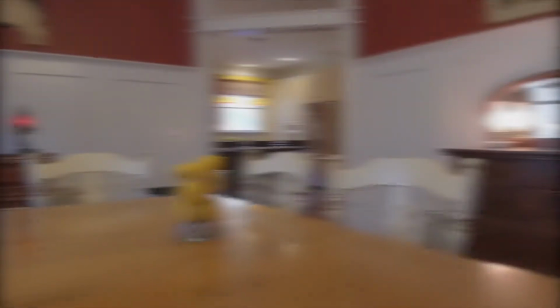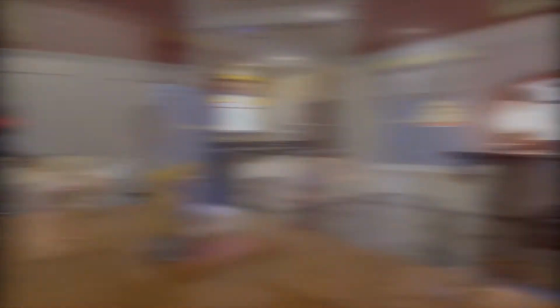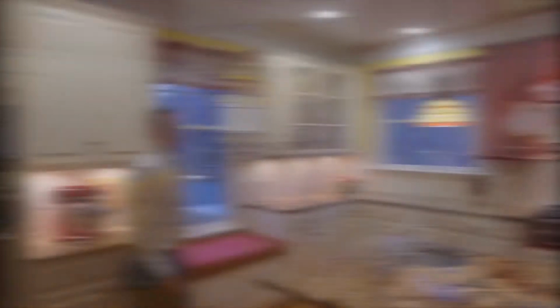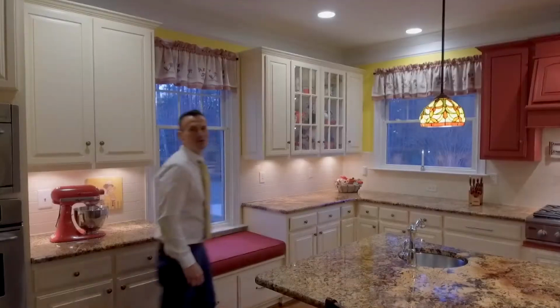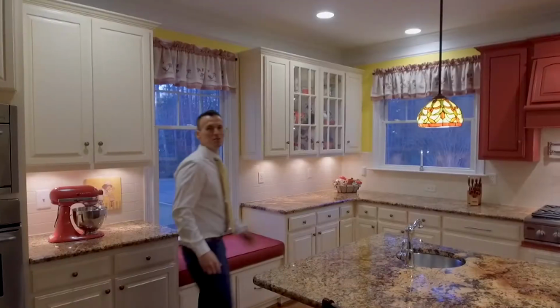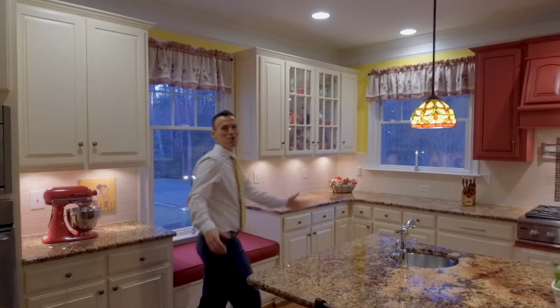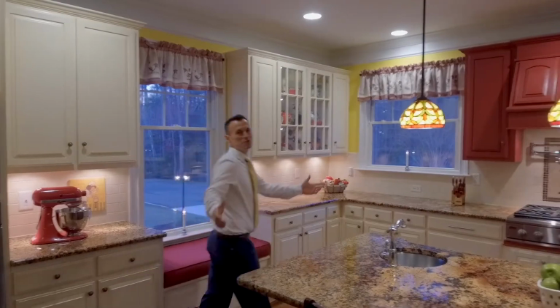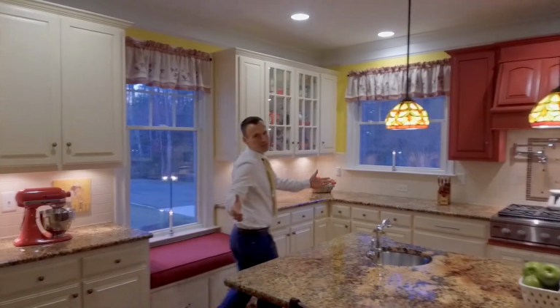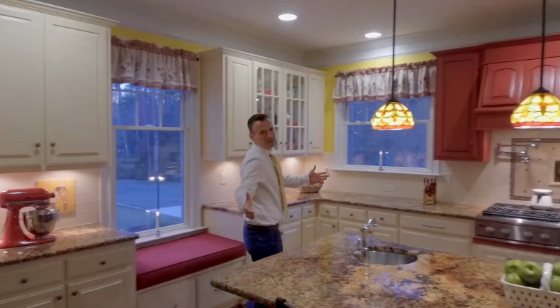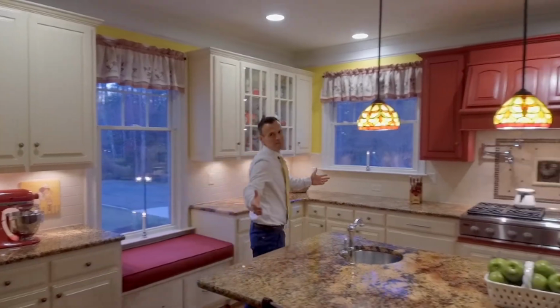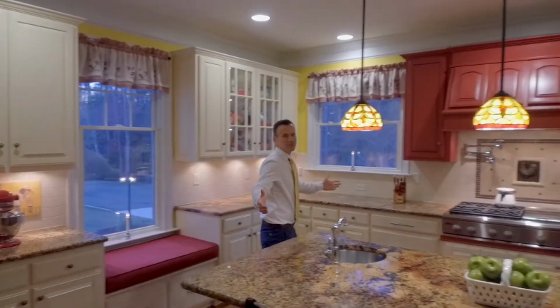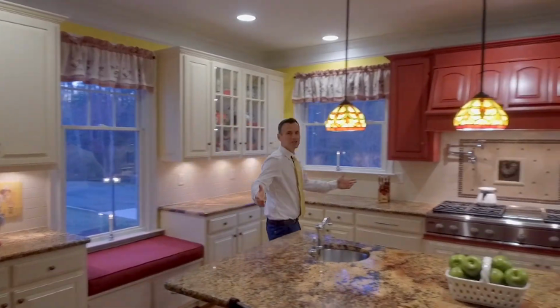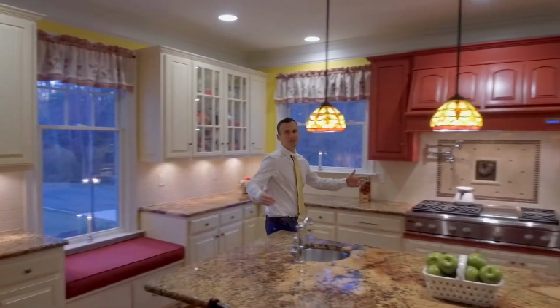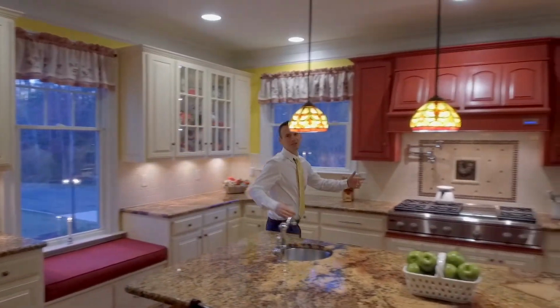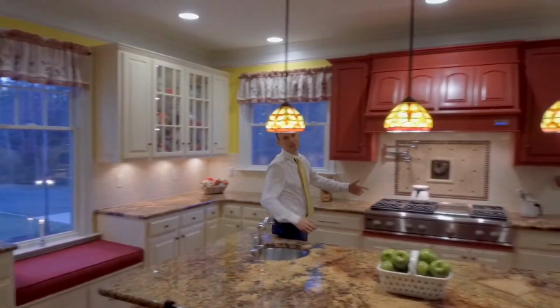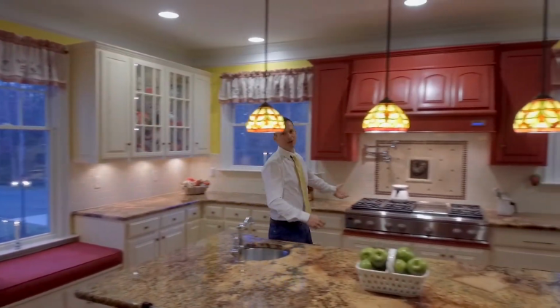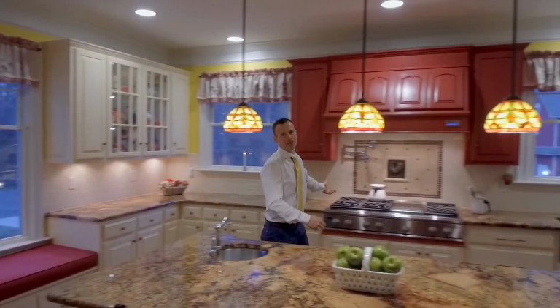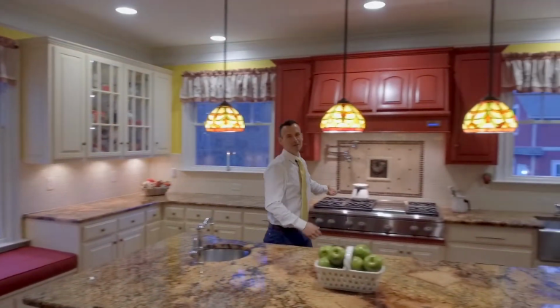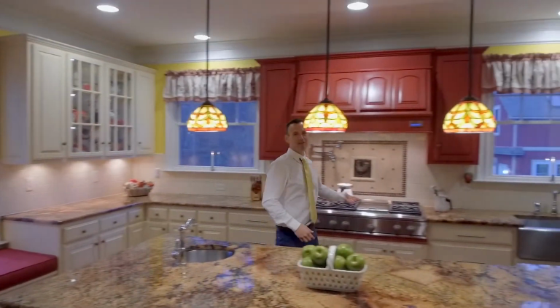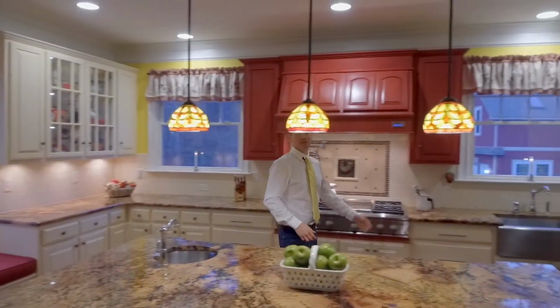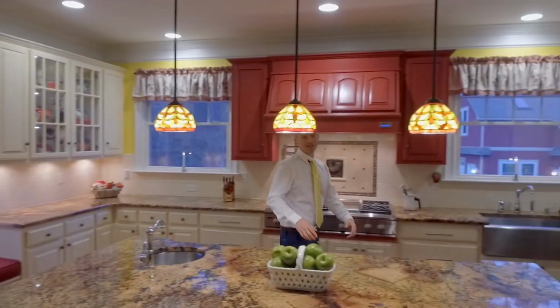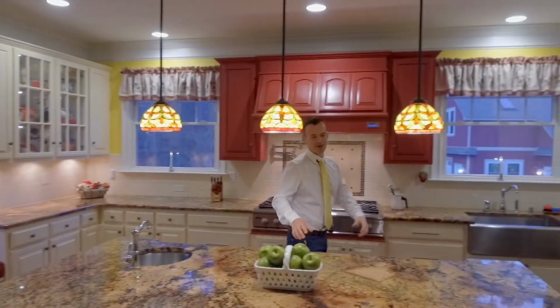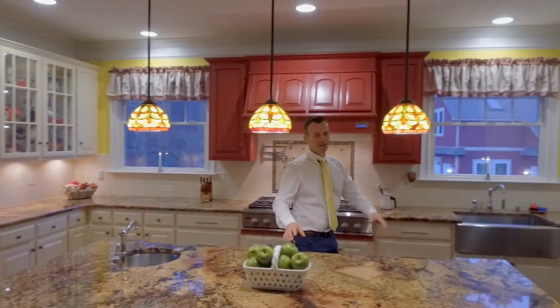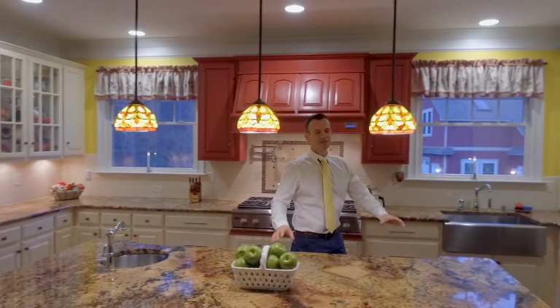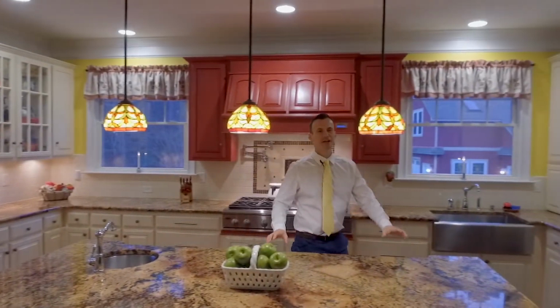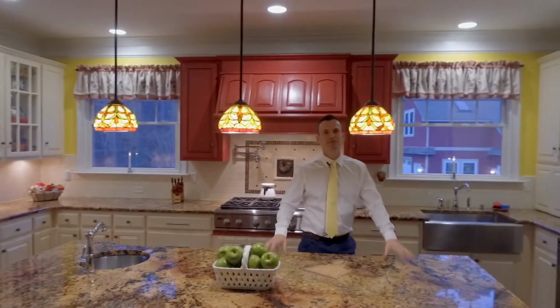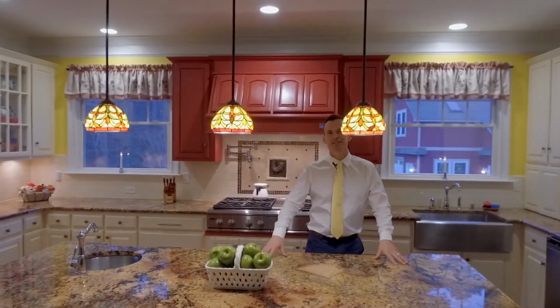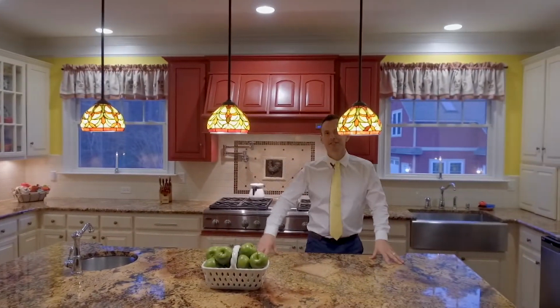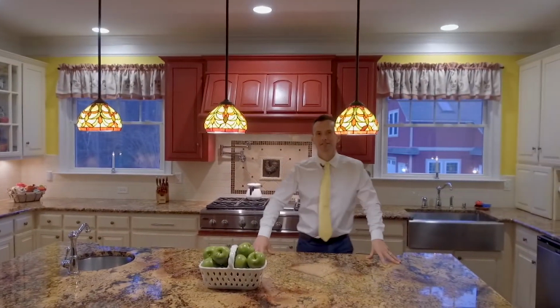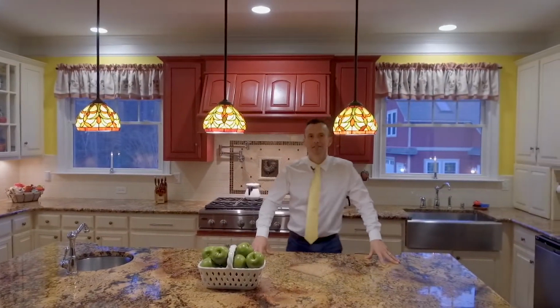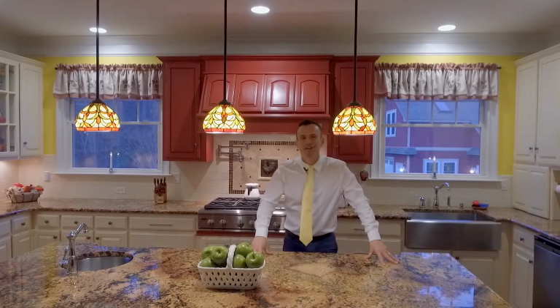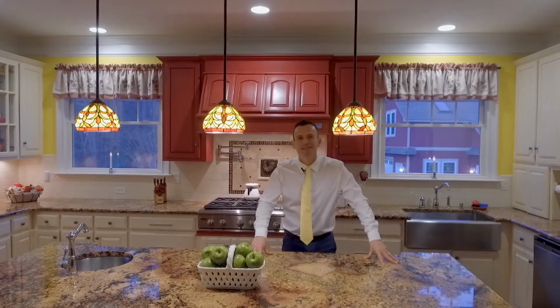This home is loaded with custom features including a monogram gas range, granite countertops, and stainless steel appliances.